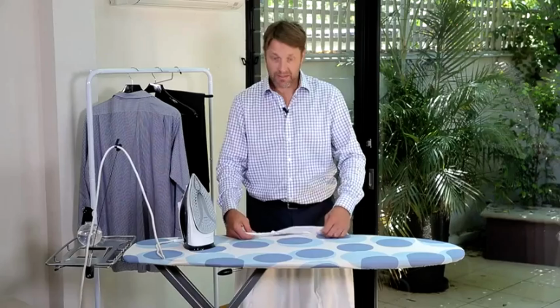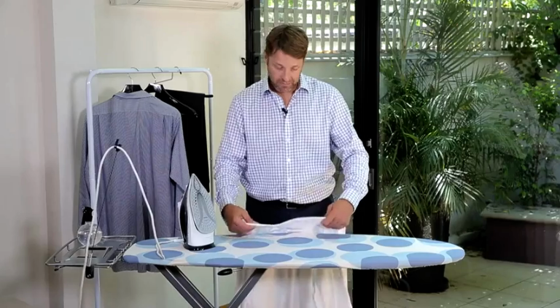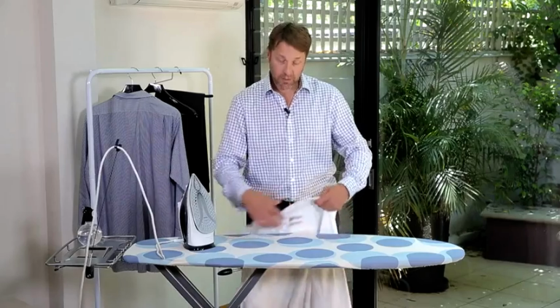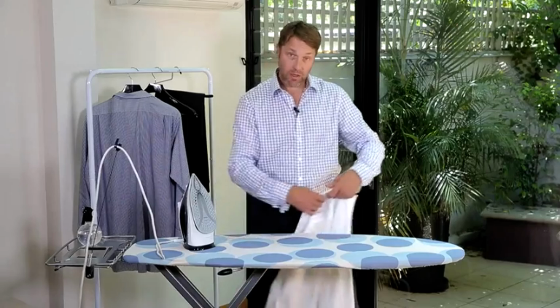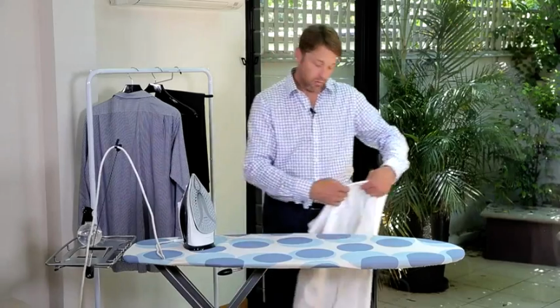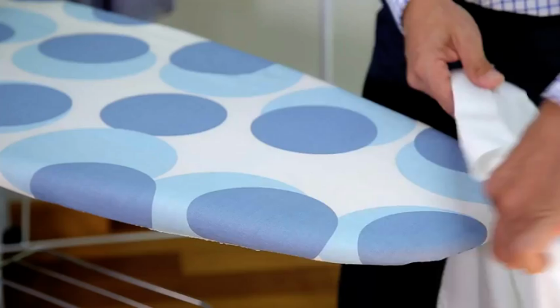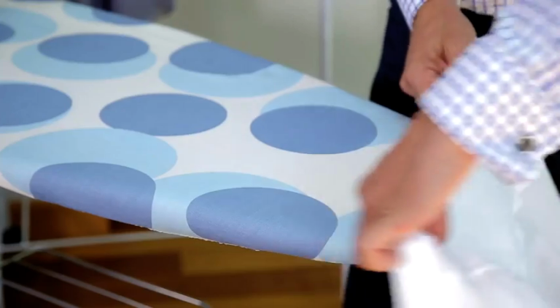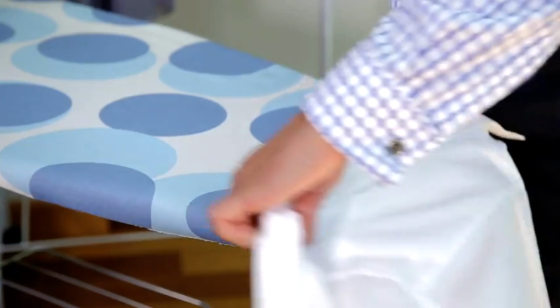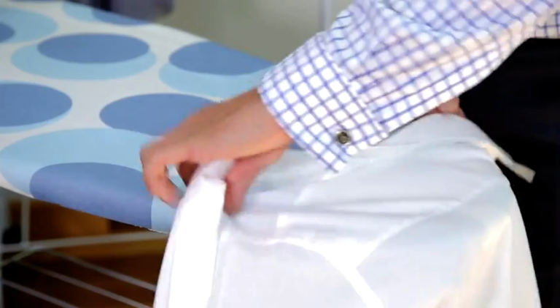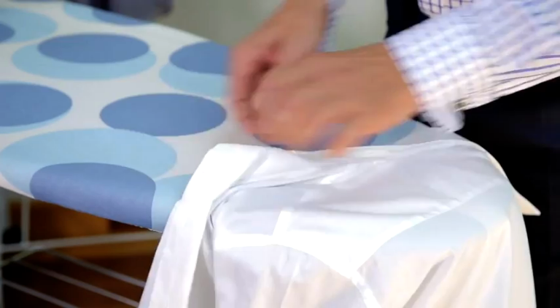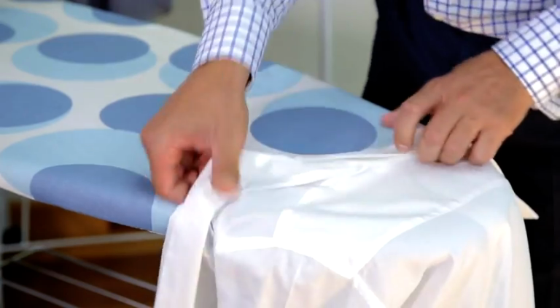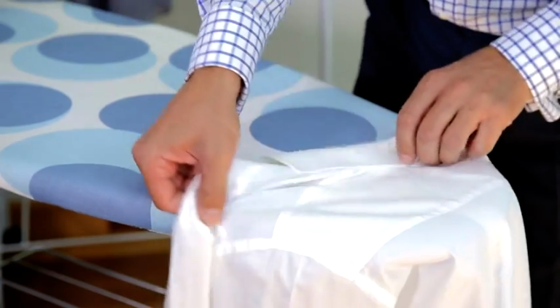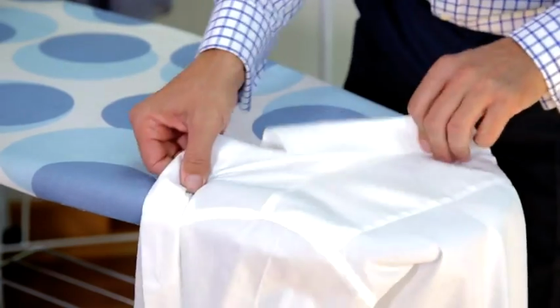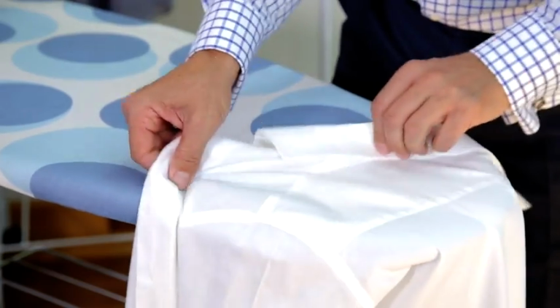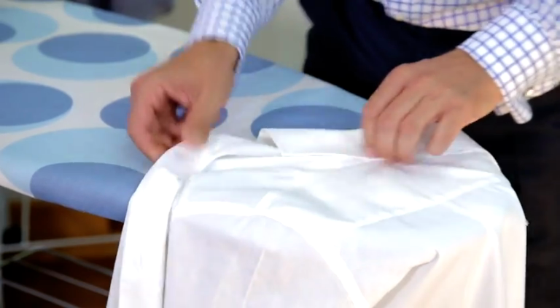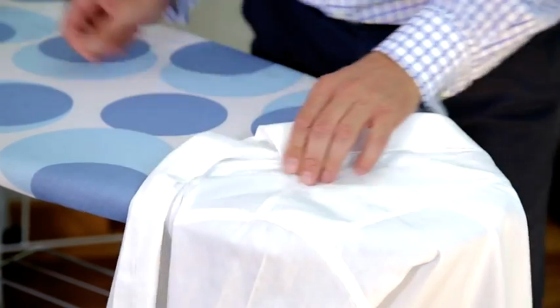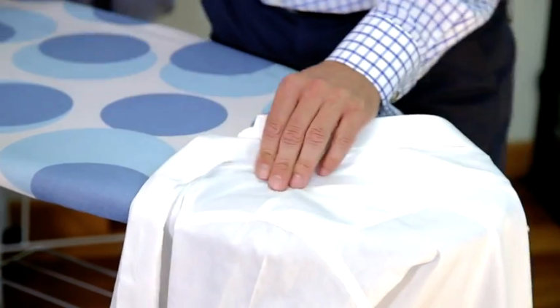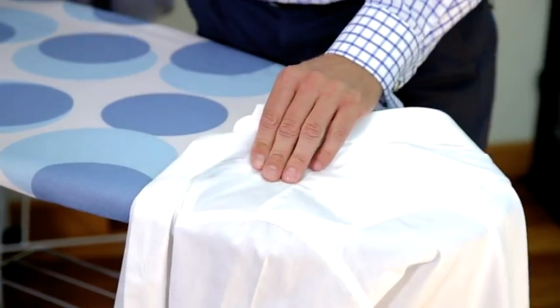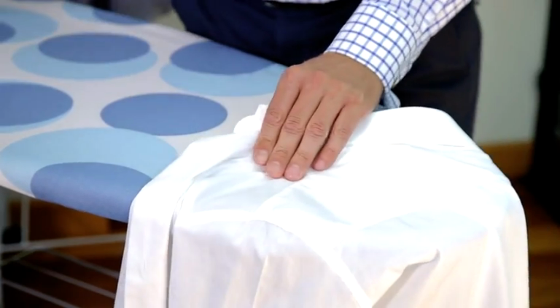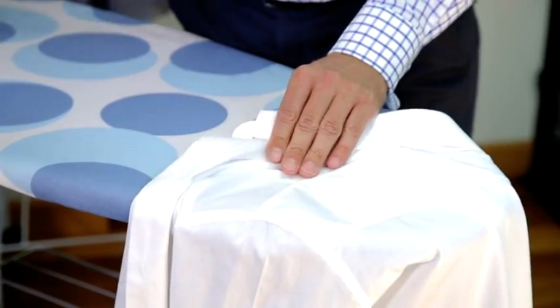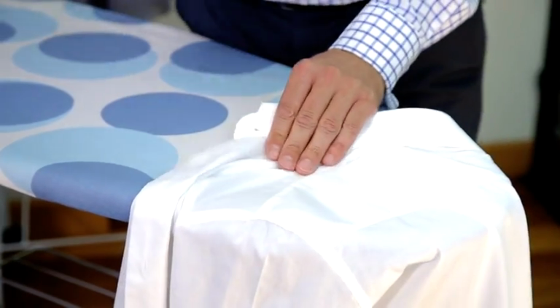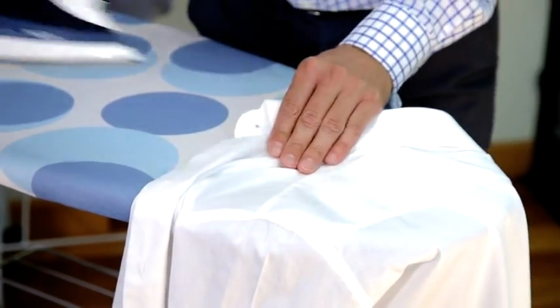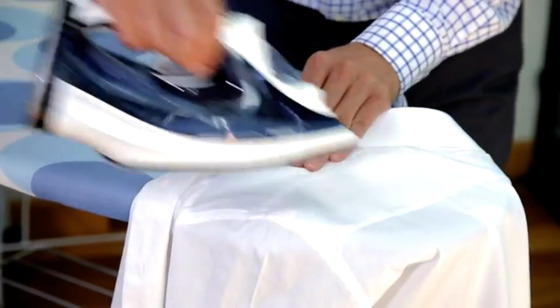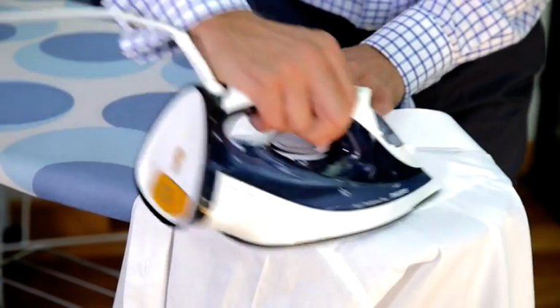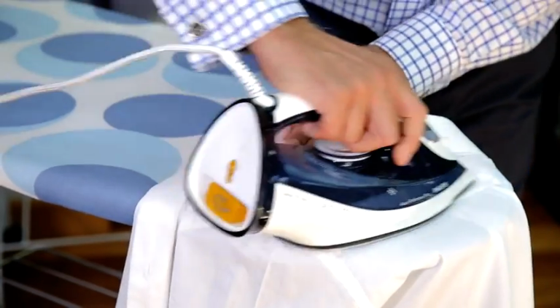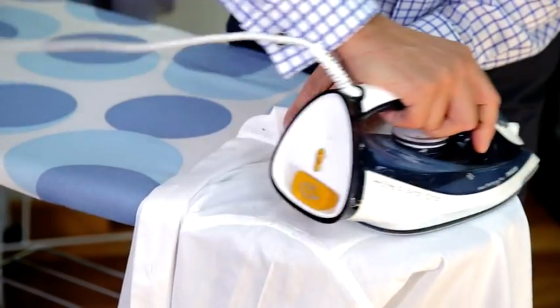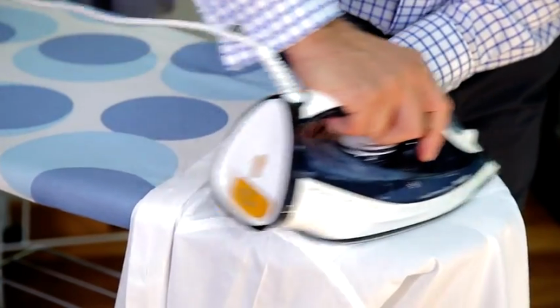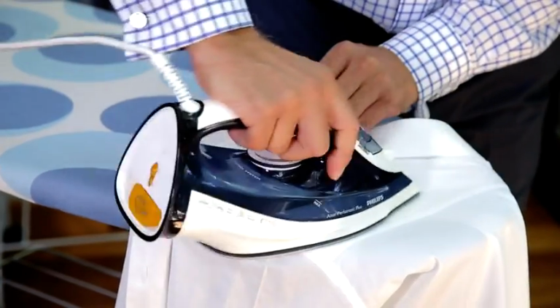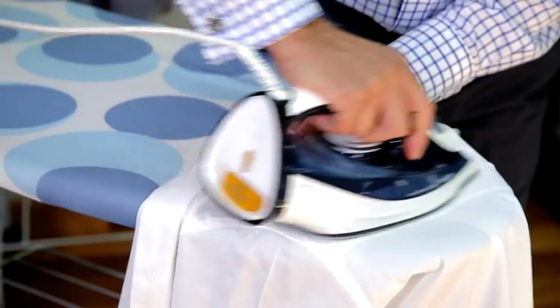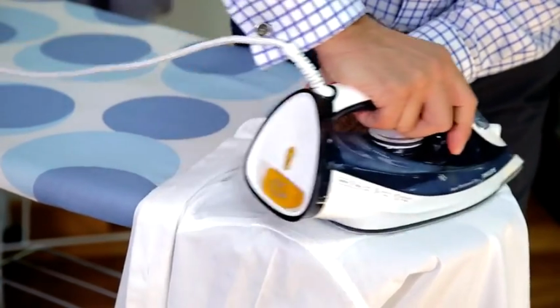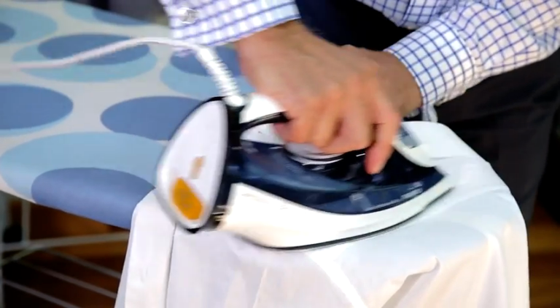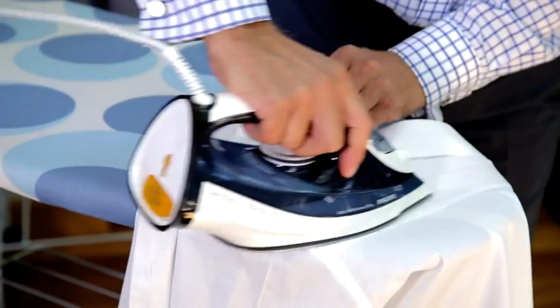From the collar, we move on to the yoke. Then we do the other side.